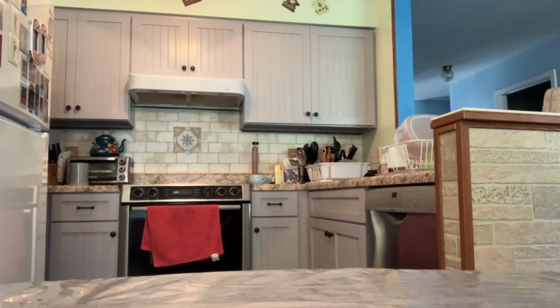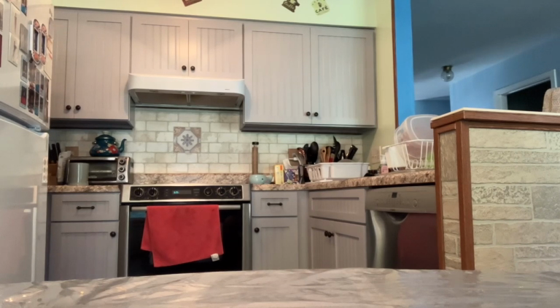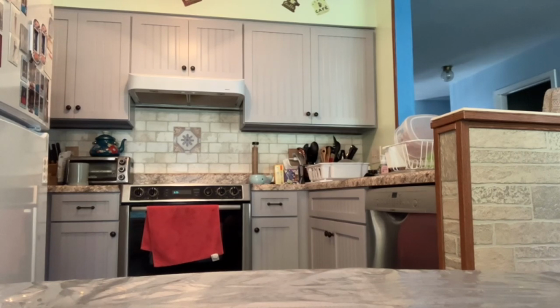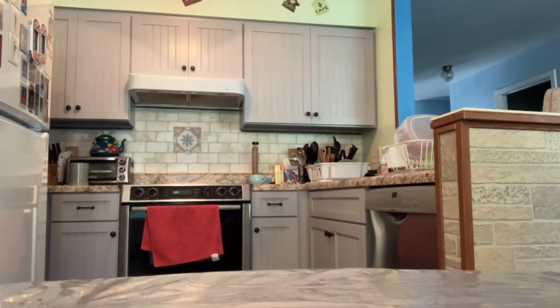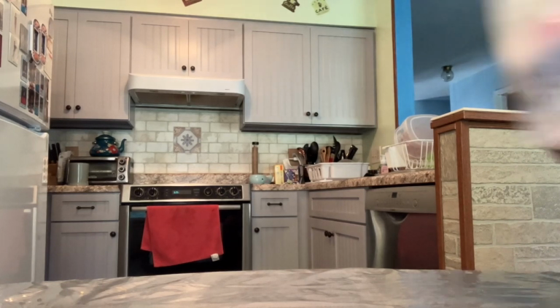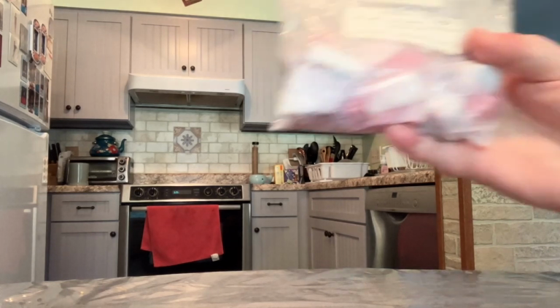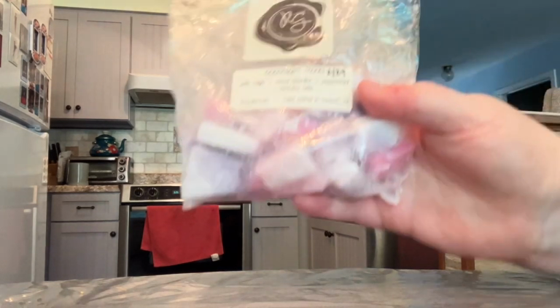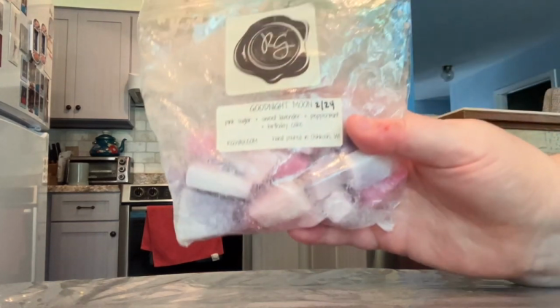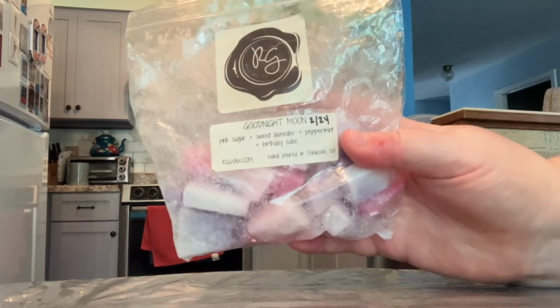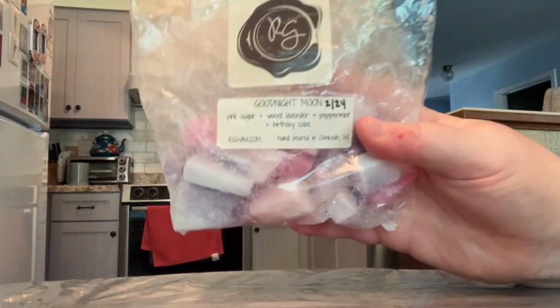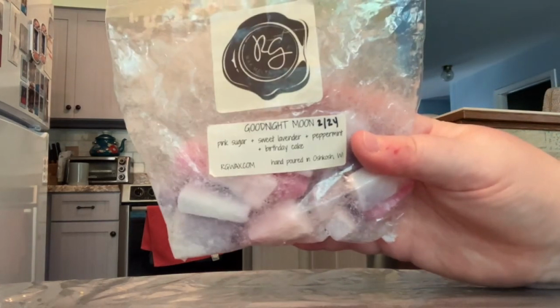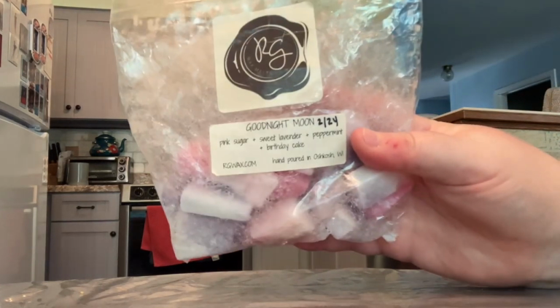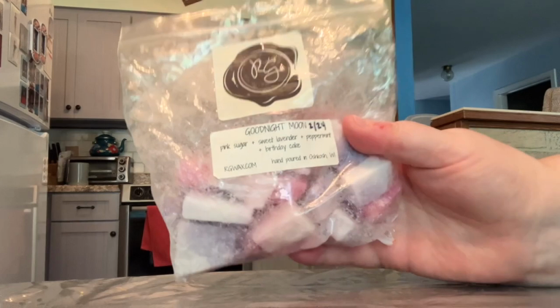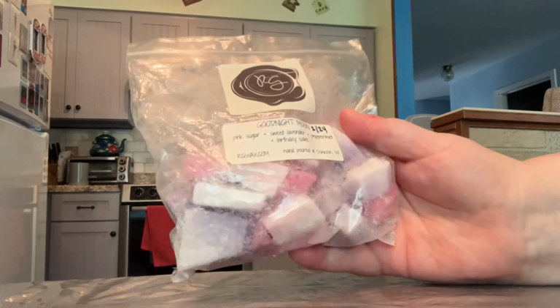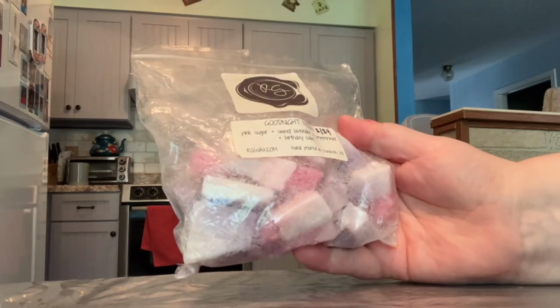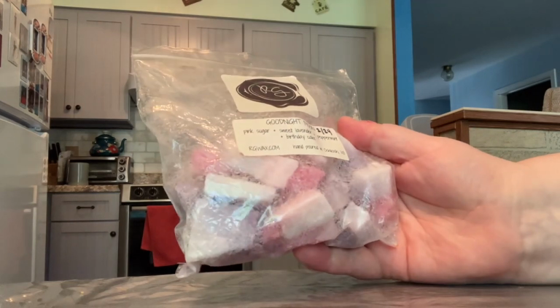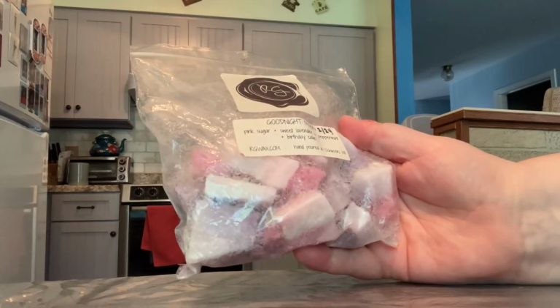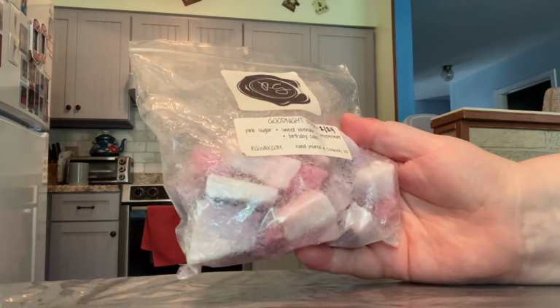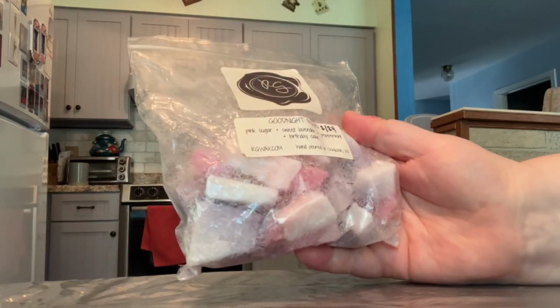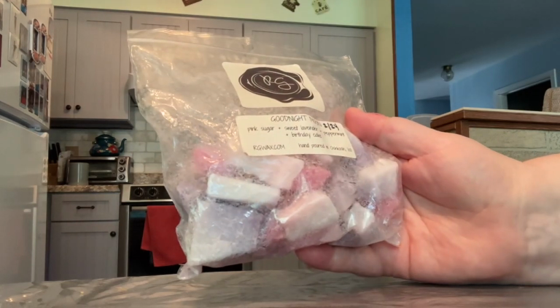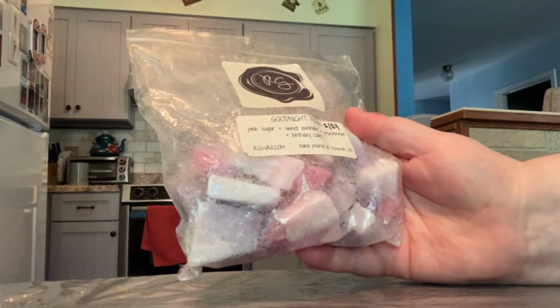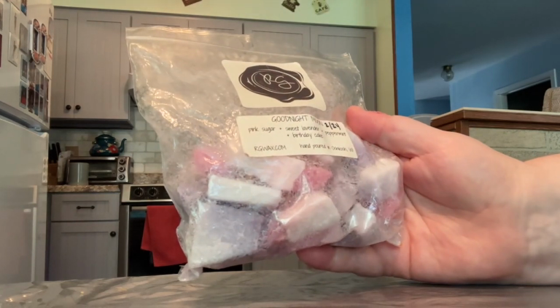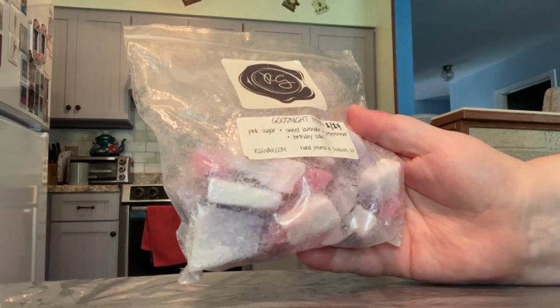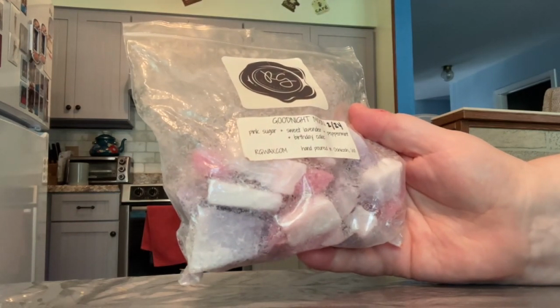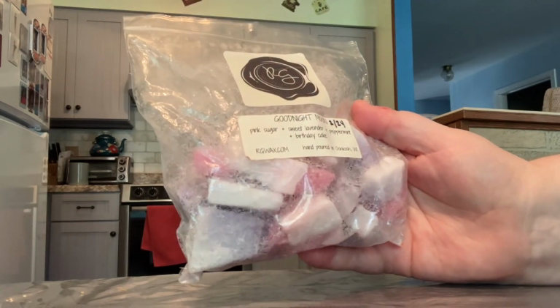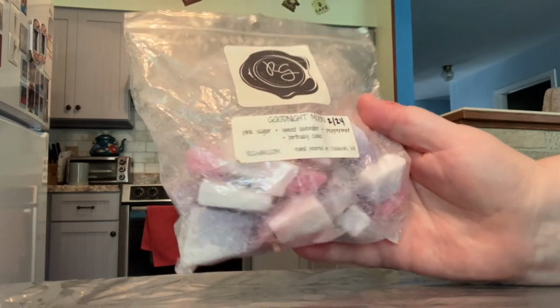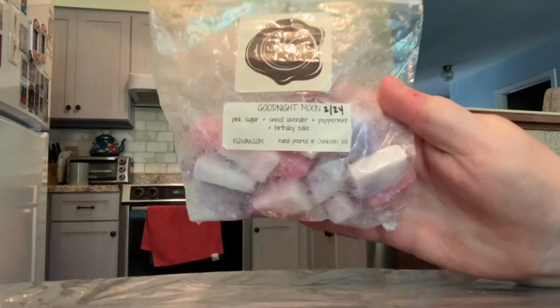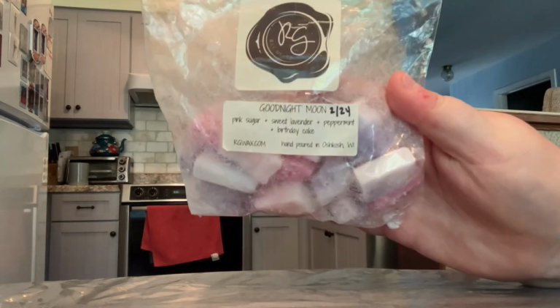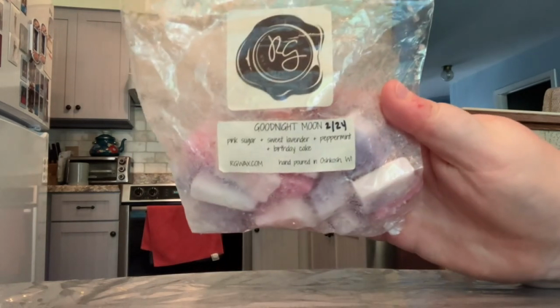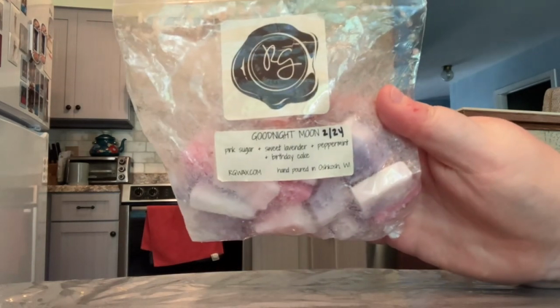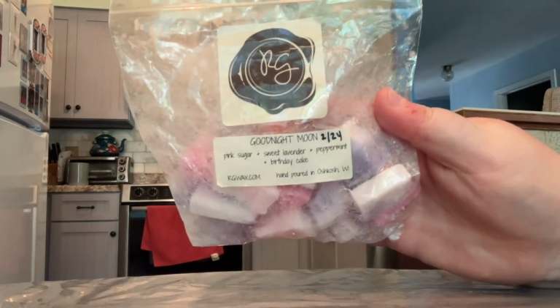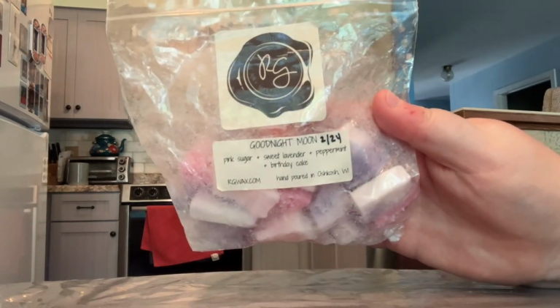The first one from Rose Girls is Goodnight Moon, and the notes are pink sugar, sweet lavender, peppermint, and birthday cake.